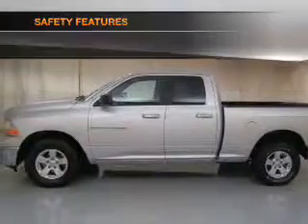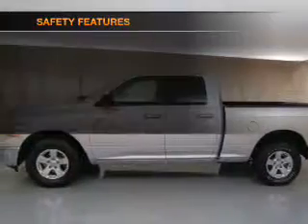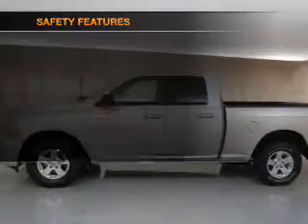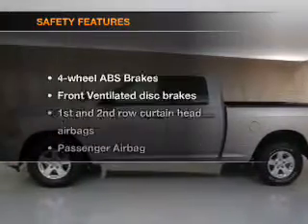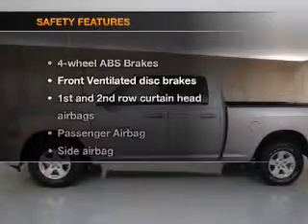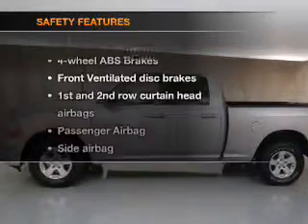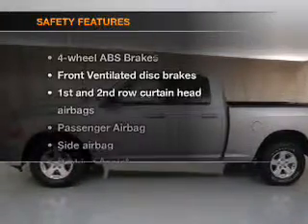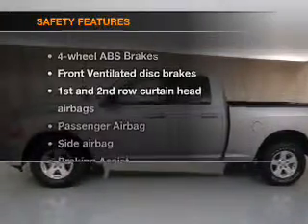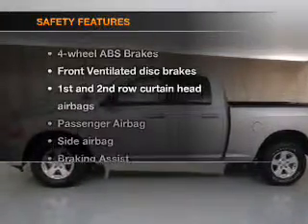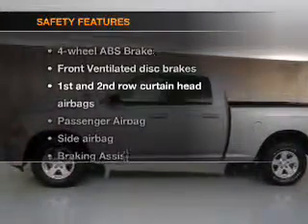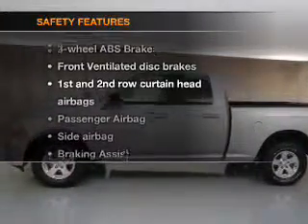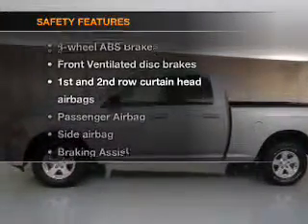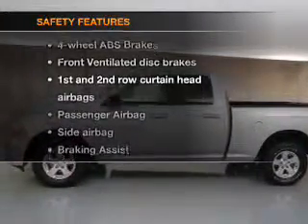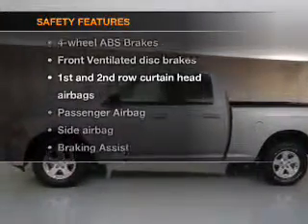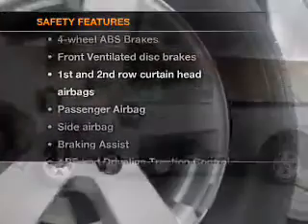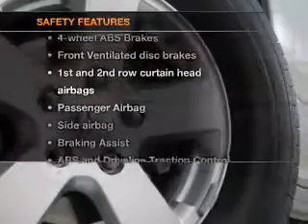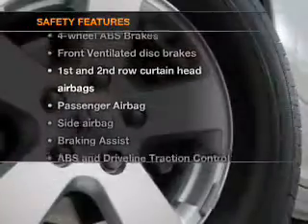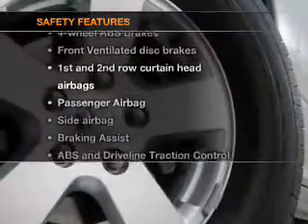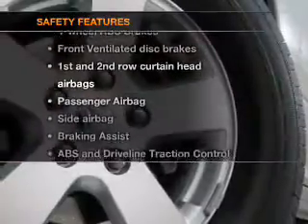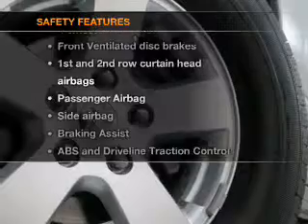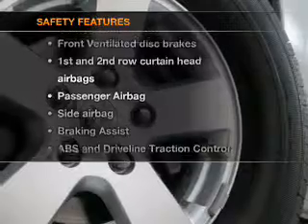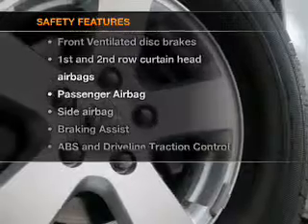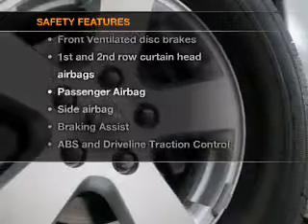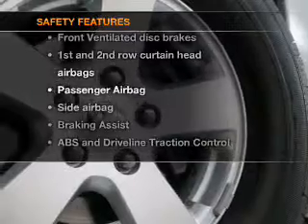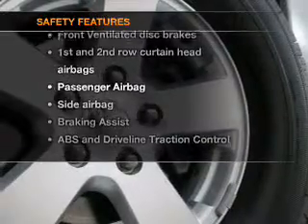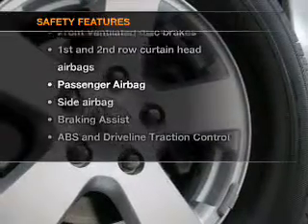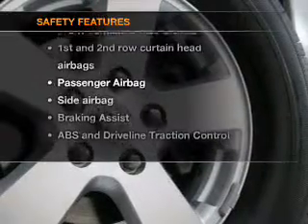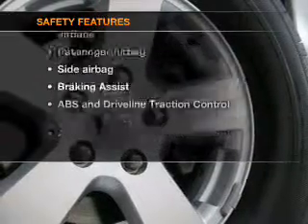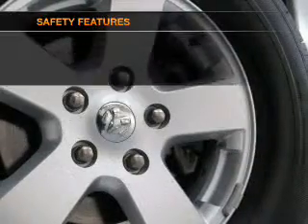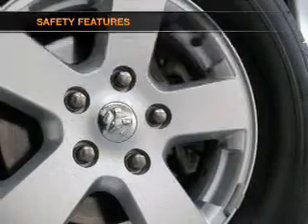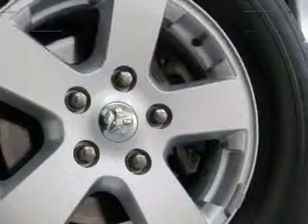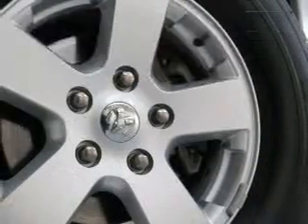If safety is a high priority, rest assured knowing these top safety components are included.